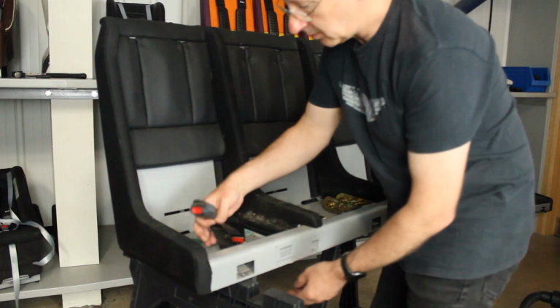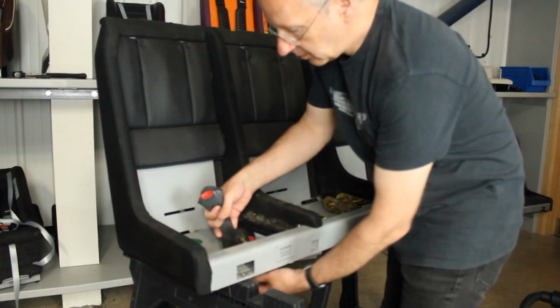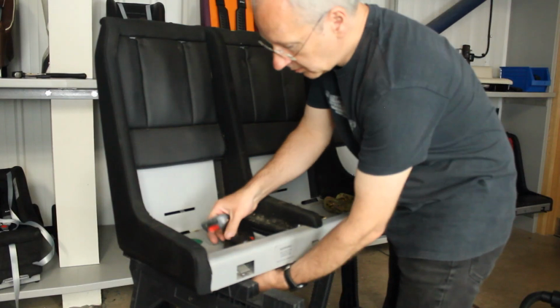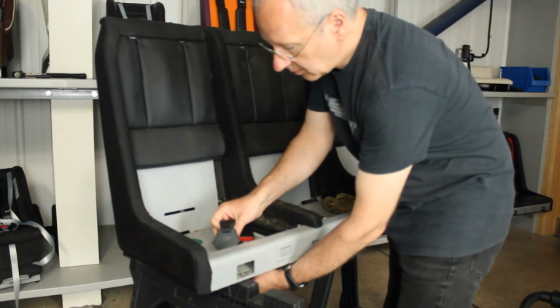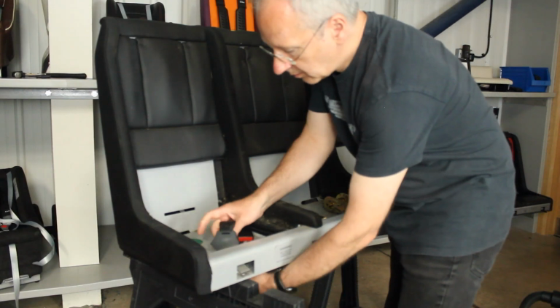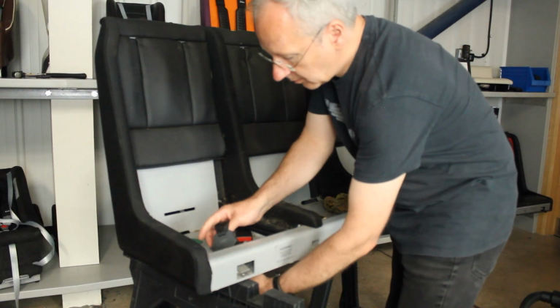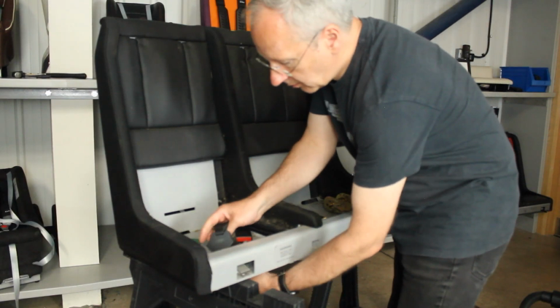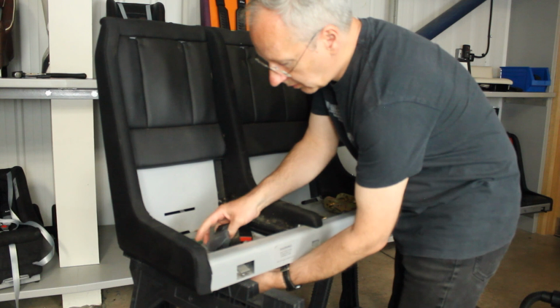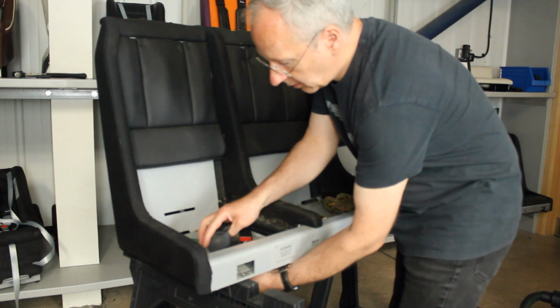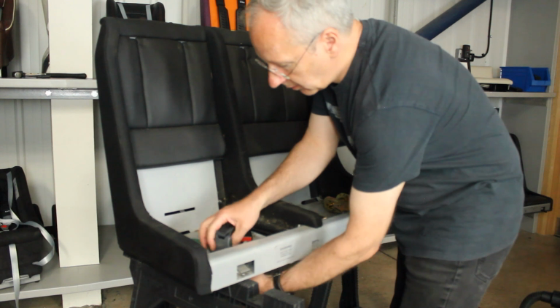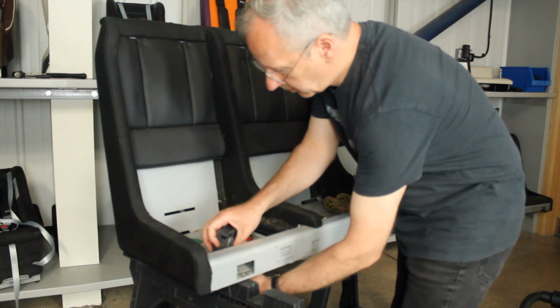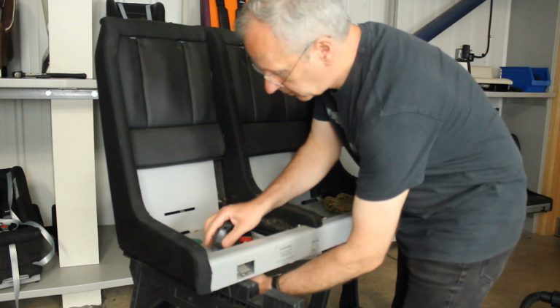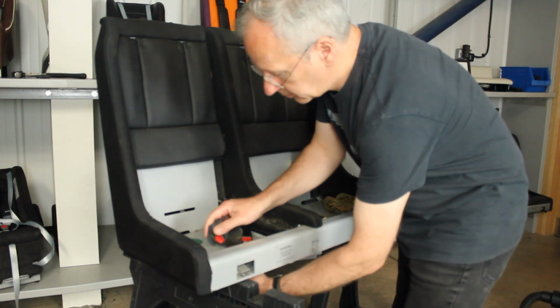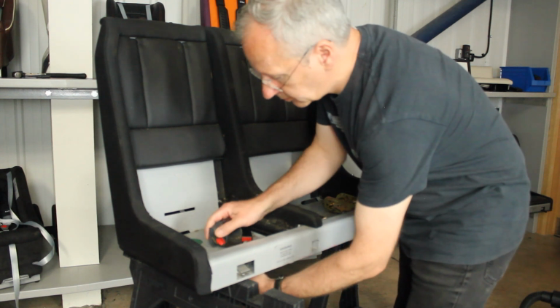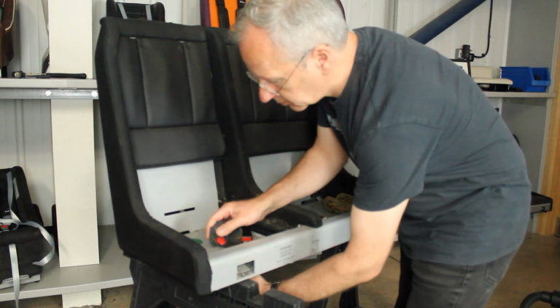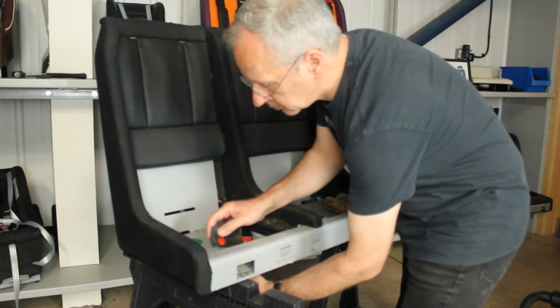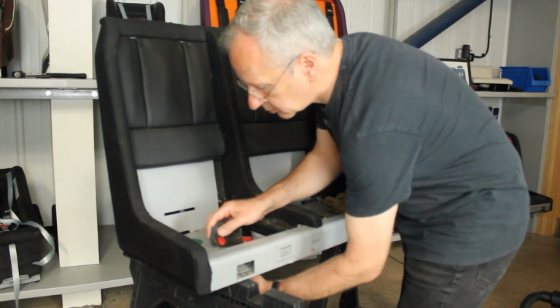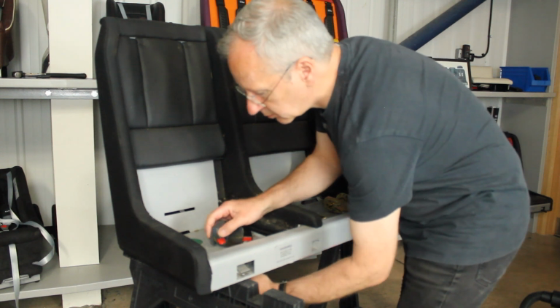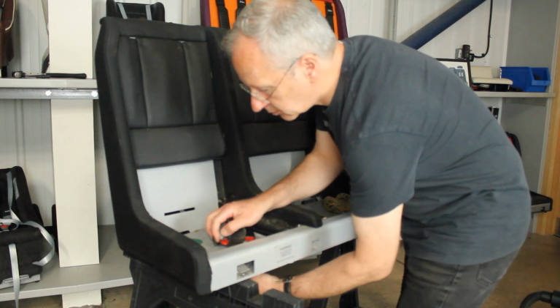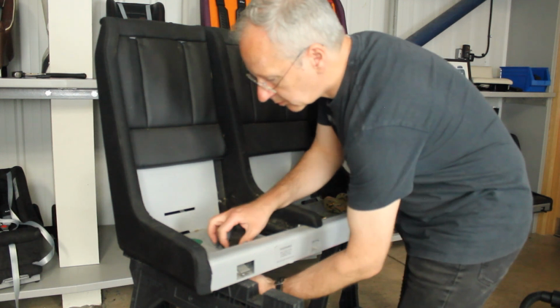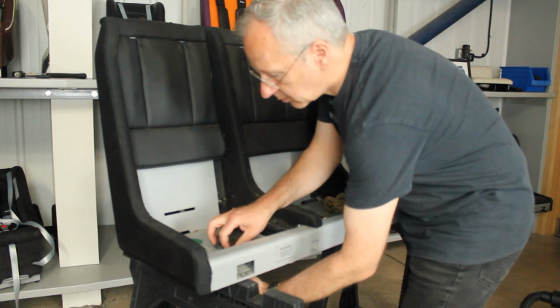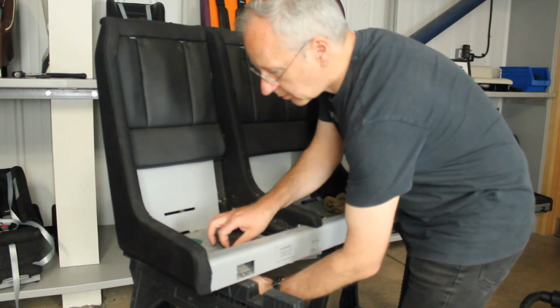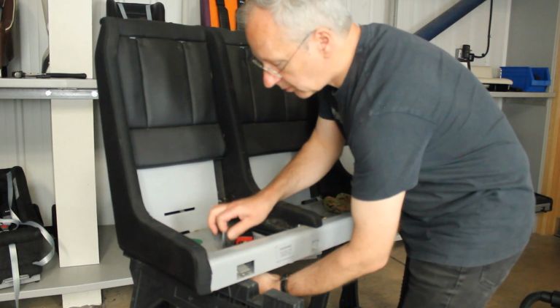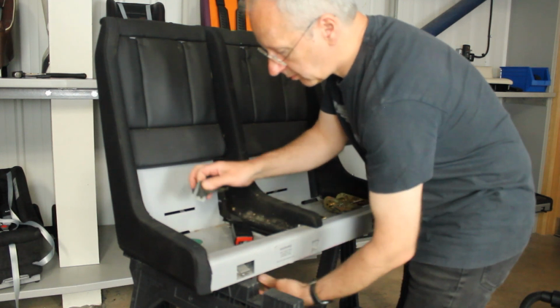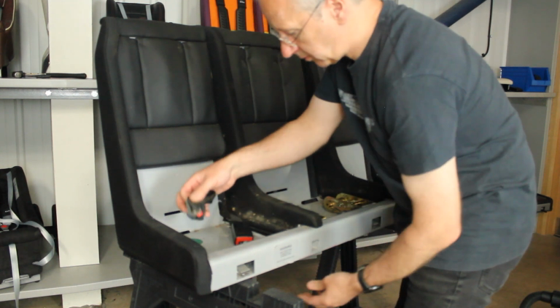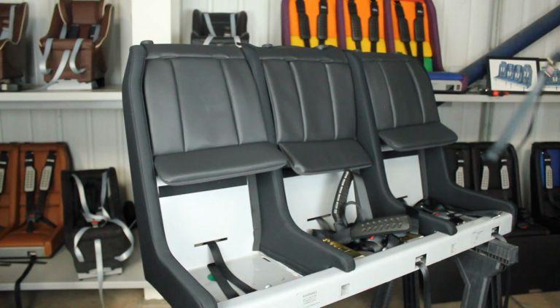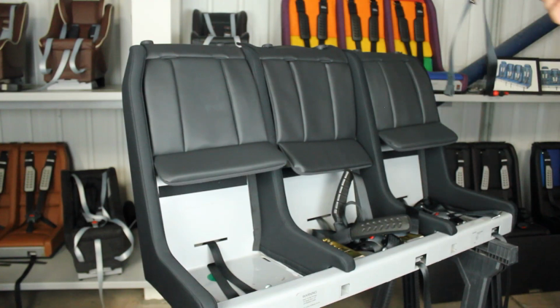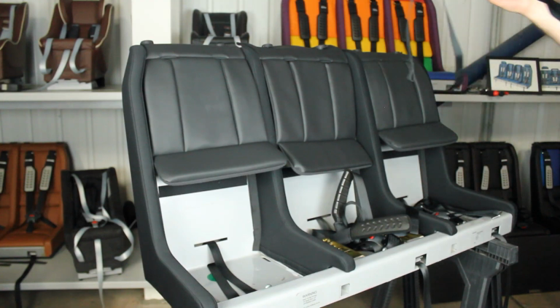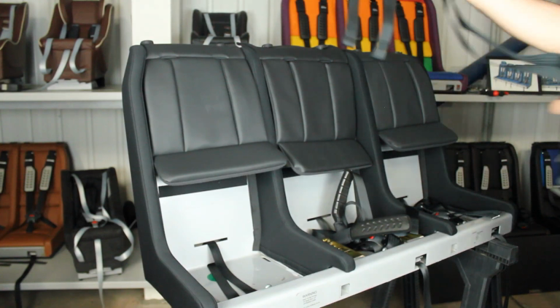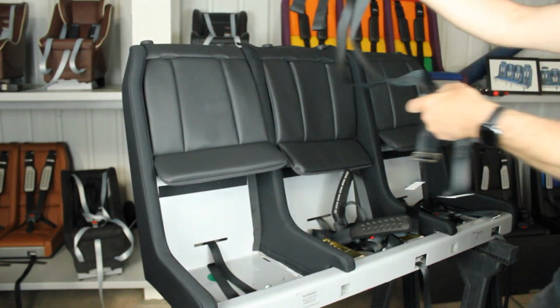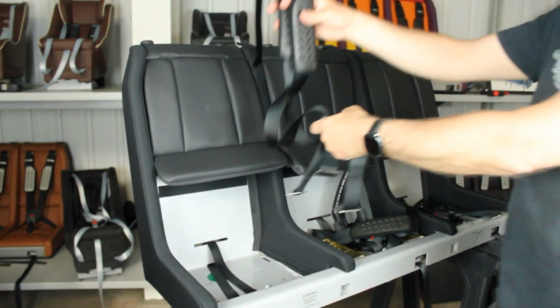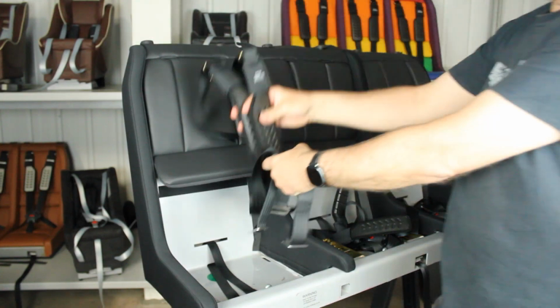Remove the buckle by twisting the three bar metal plates up through the hole in the base of the Multimac.